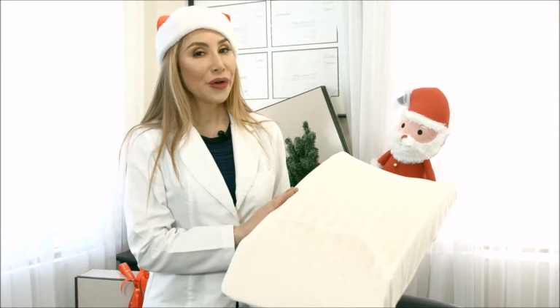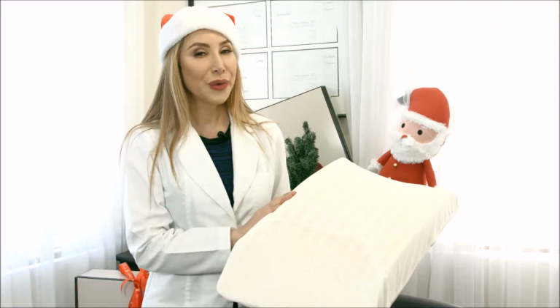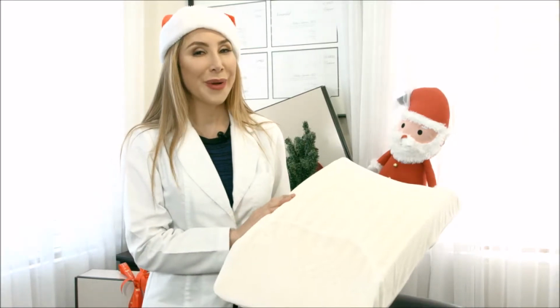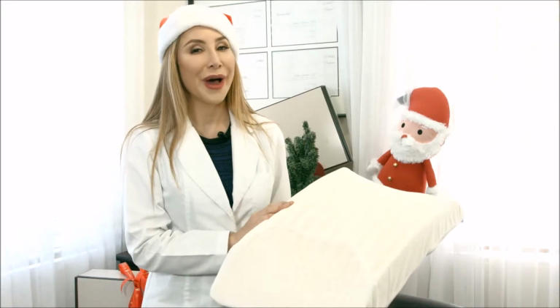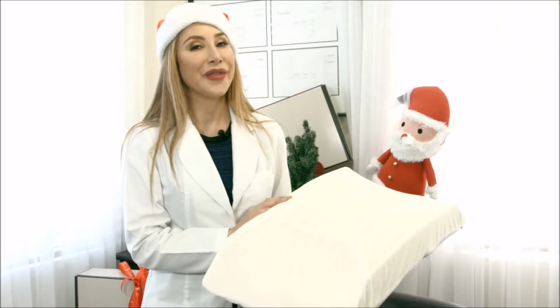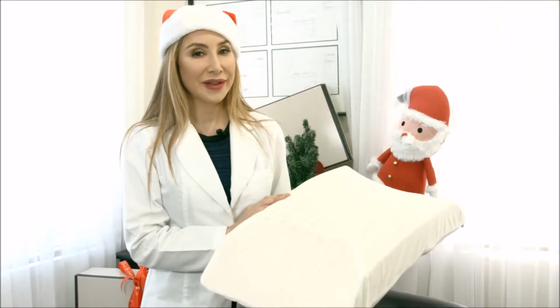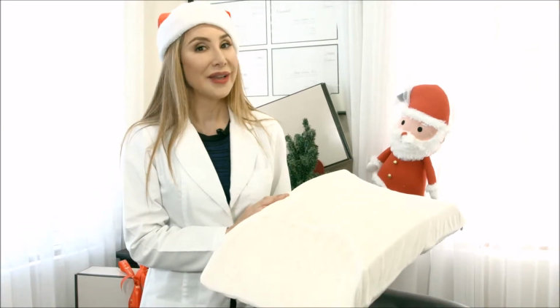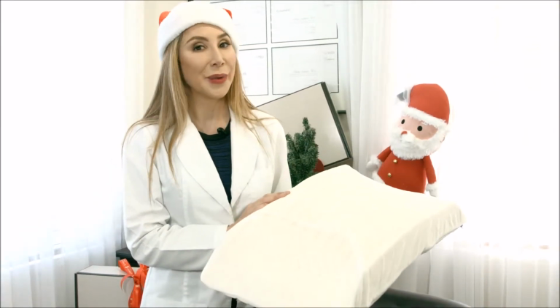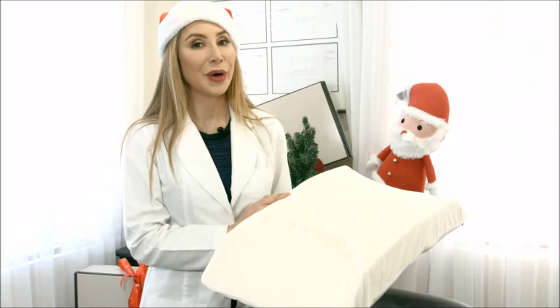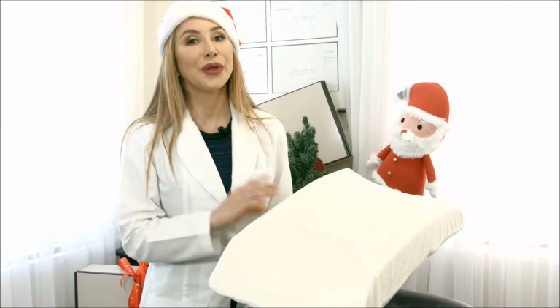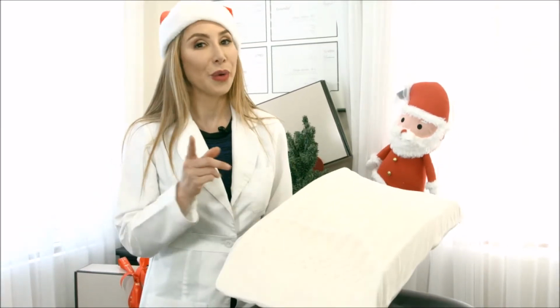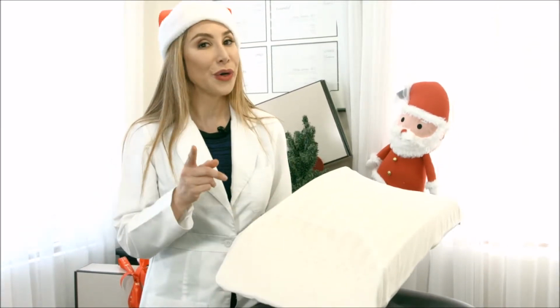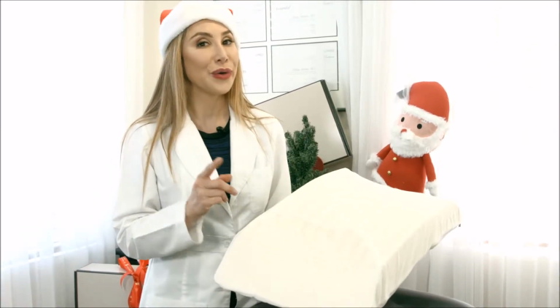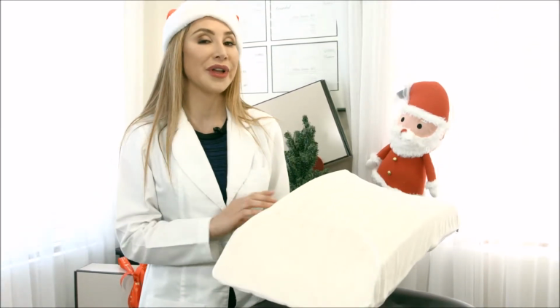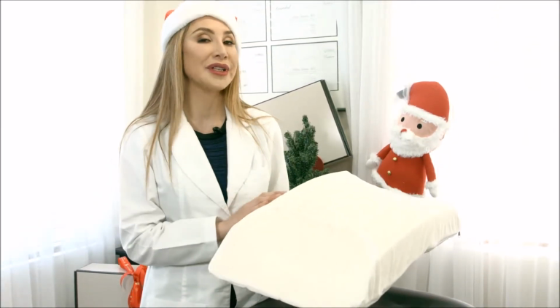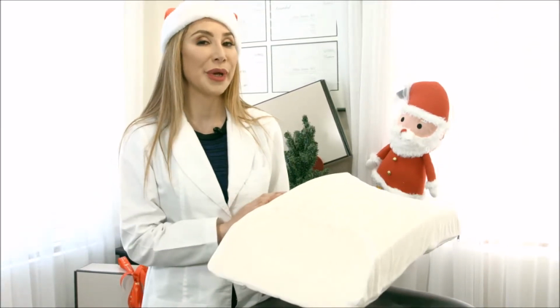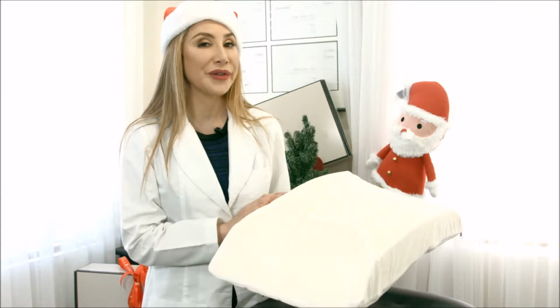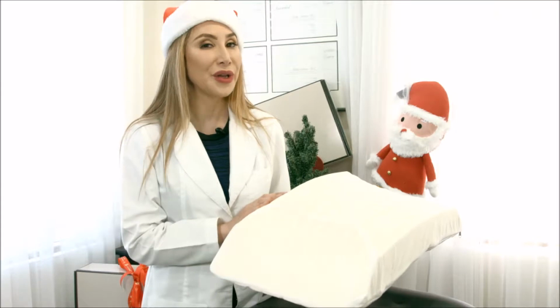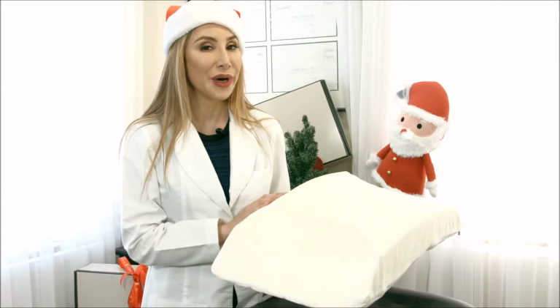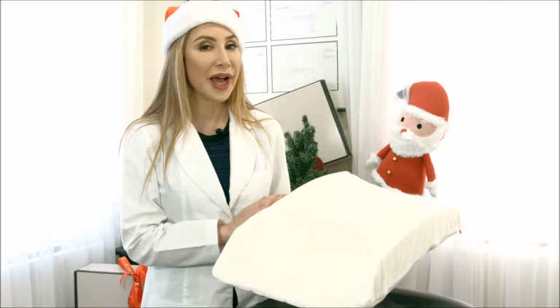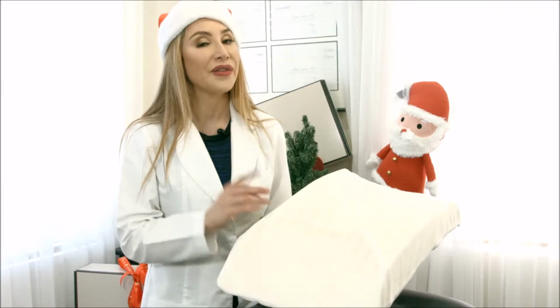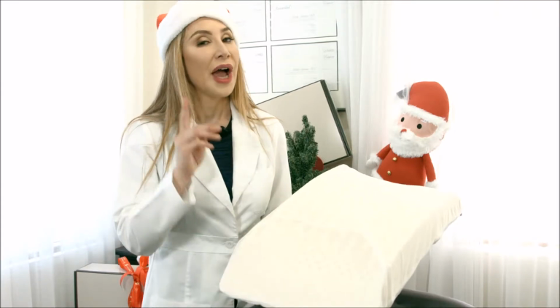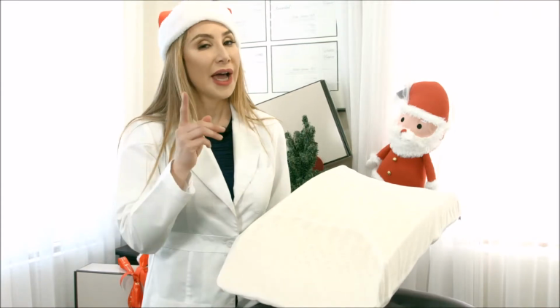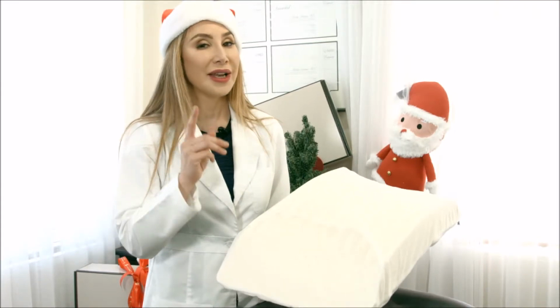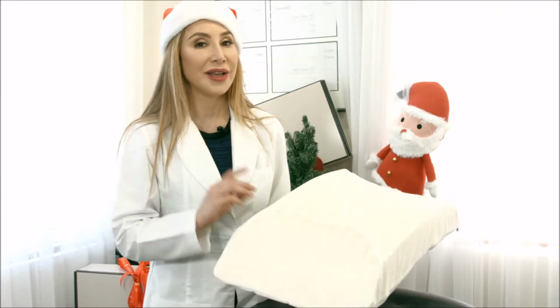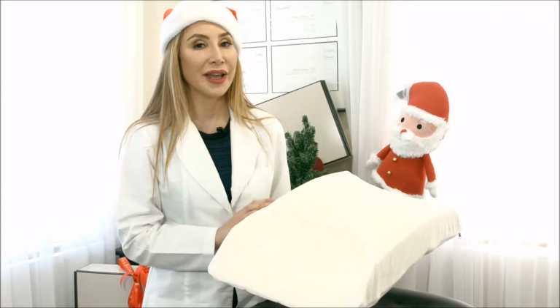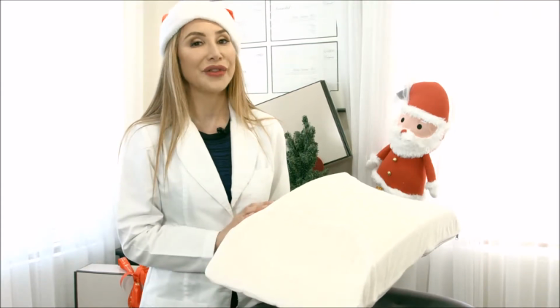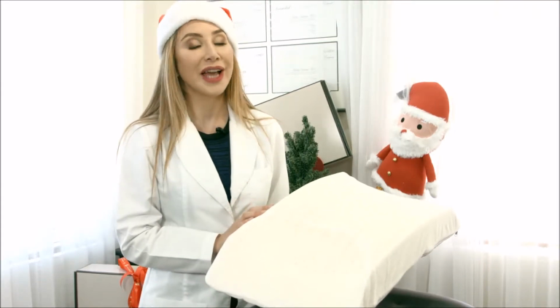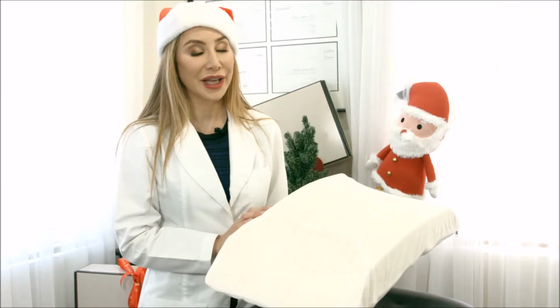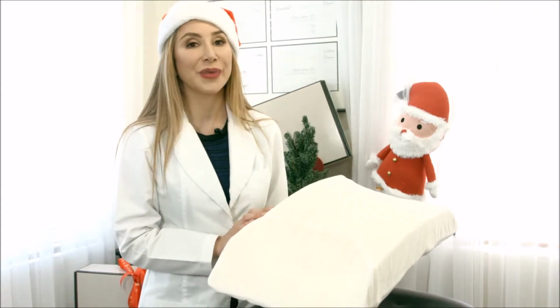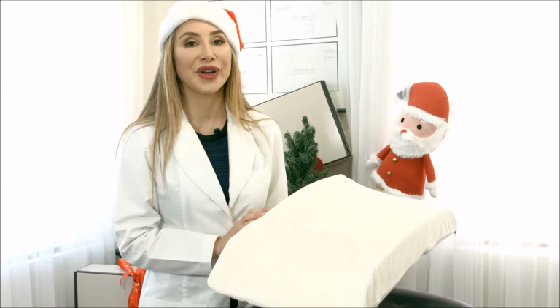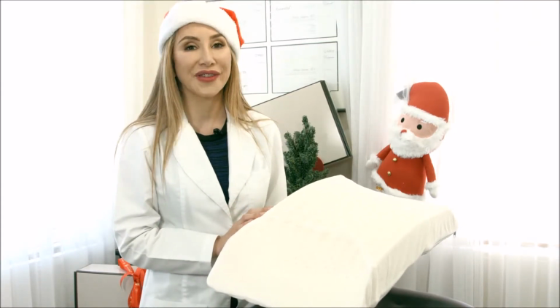Those little nasty sleep lines that are formed night after night will go away. Just remember that with this pillow, the more you use it the better skin you're going to have, and it is a gift that keeps on giving.